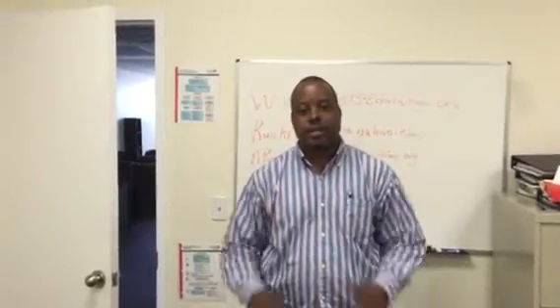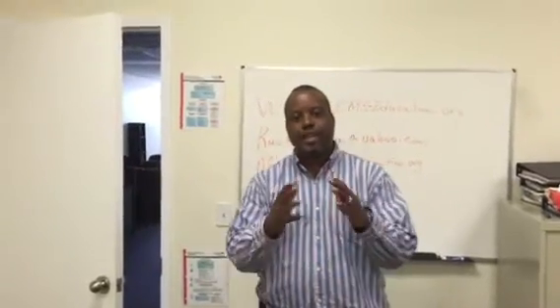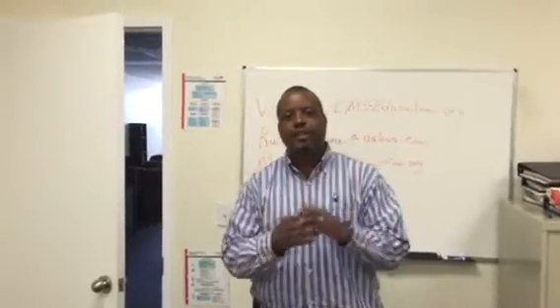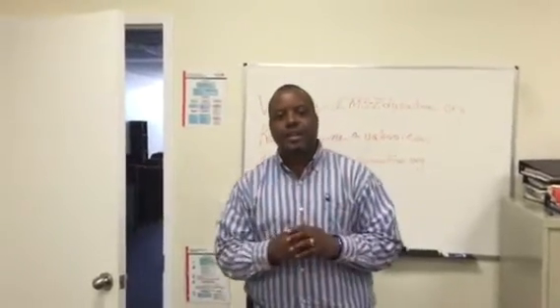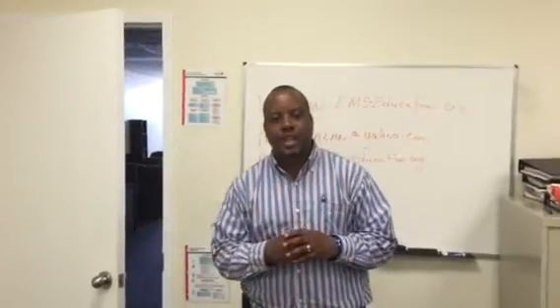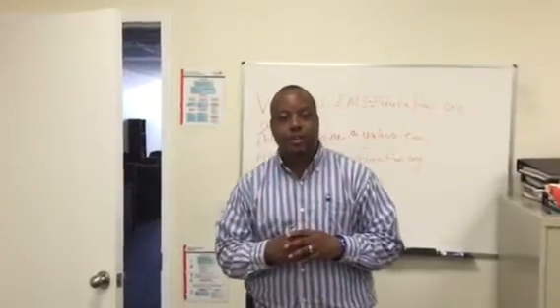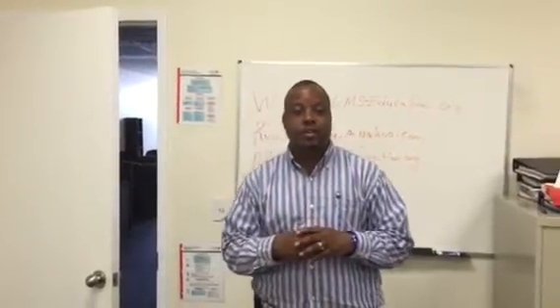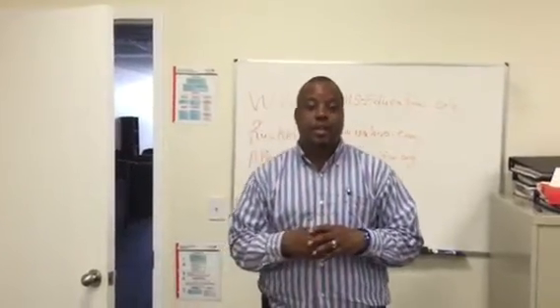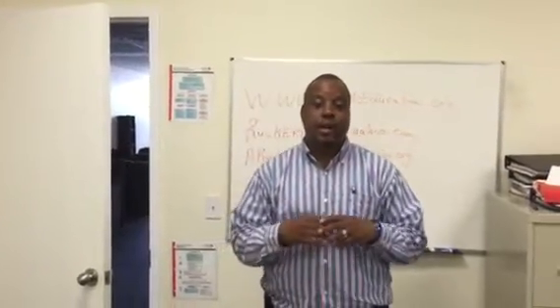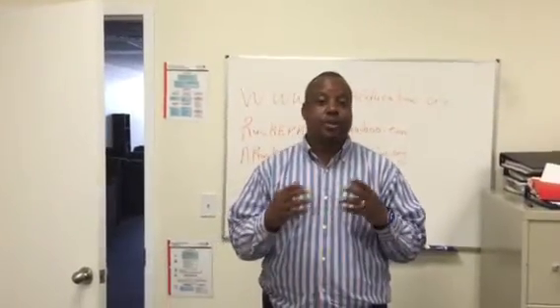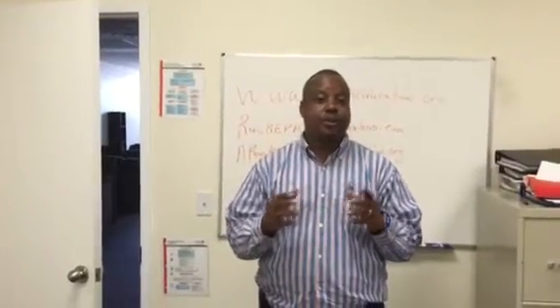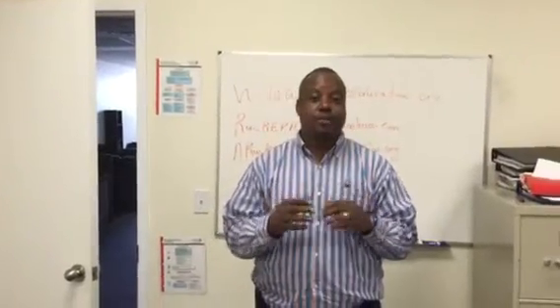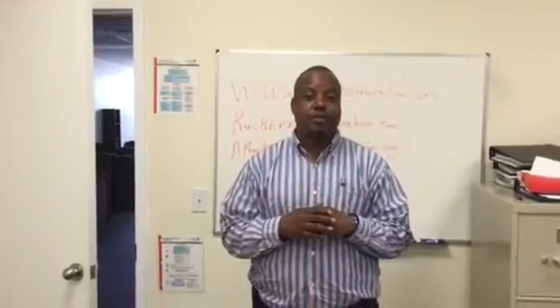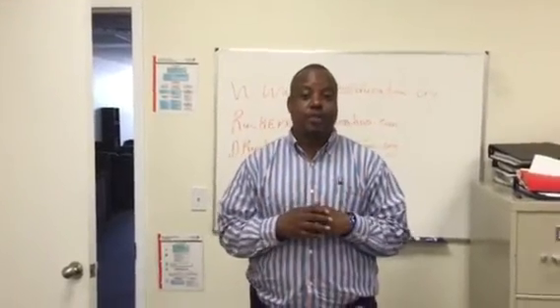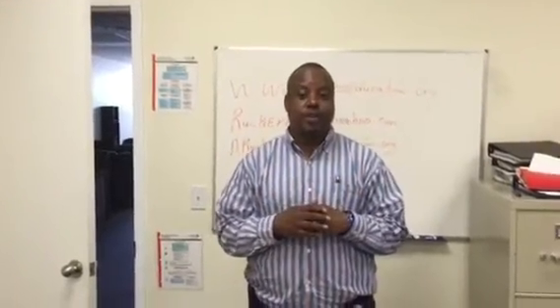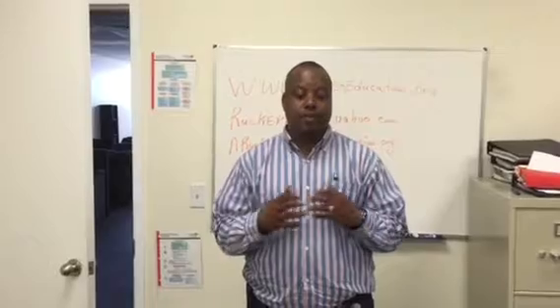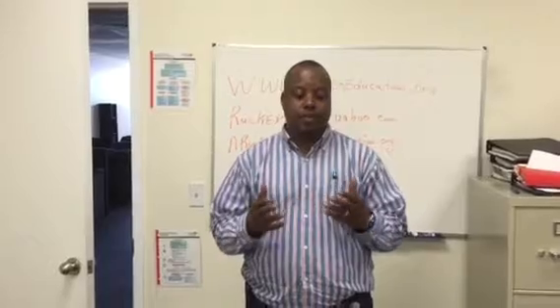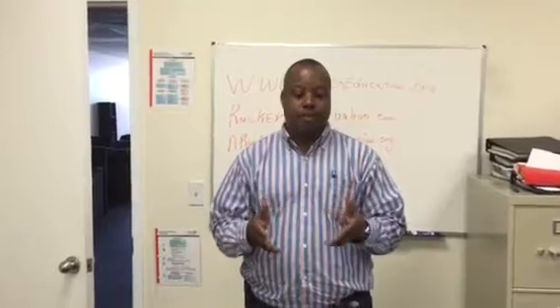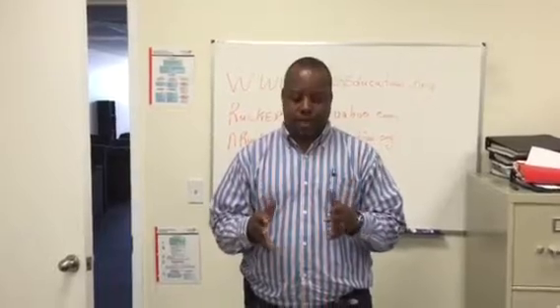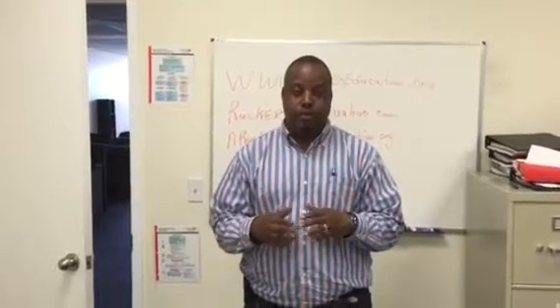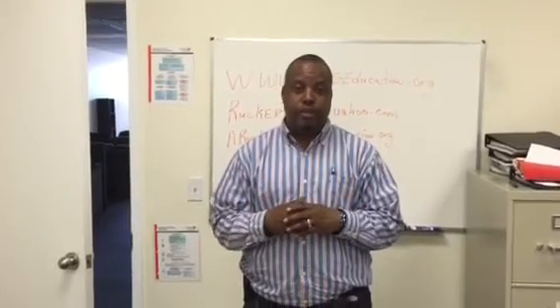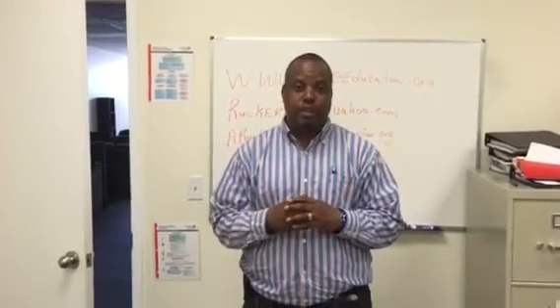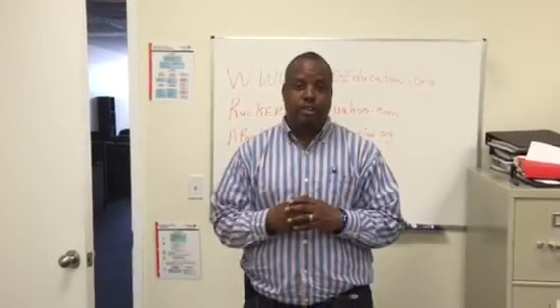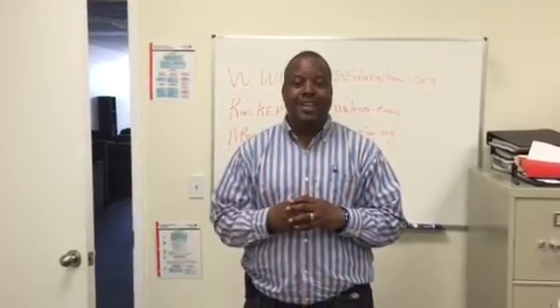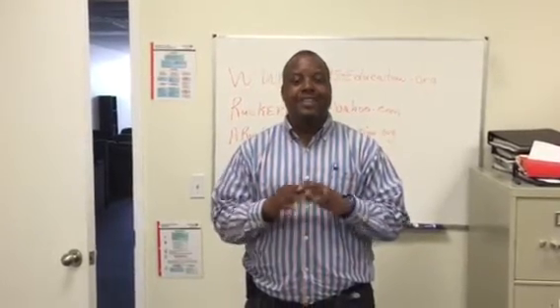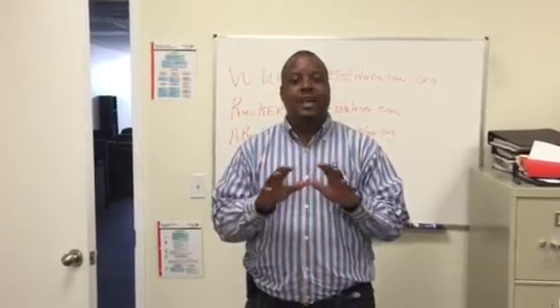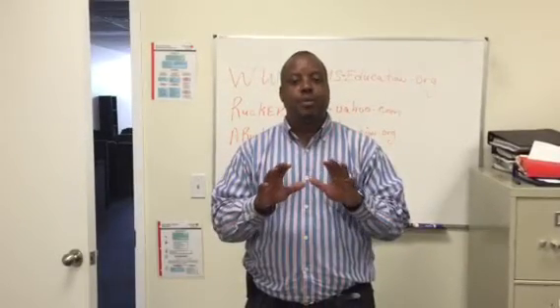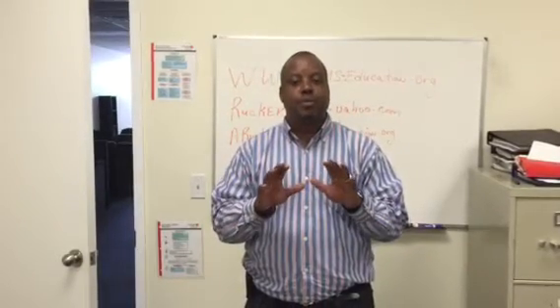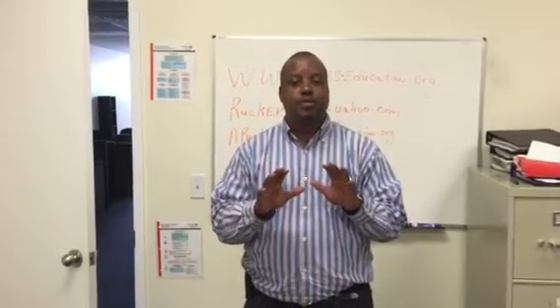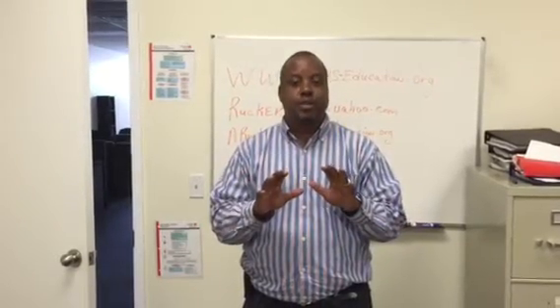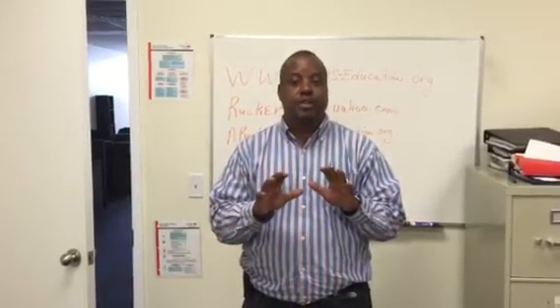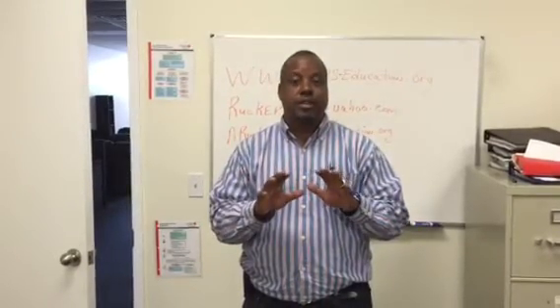How are you doing? My name is Alan Rucker. I'm doing another brief tutorial video regarding endotracheal intubation. This time we're going to do digital intubation.